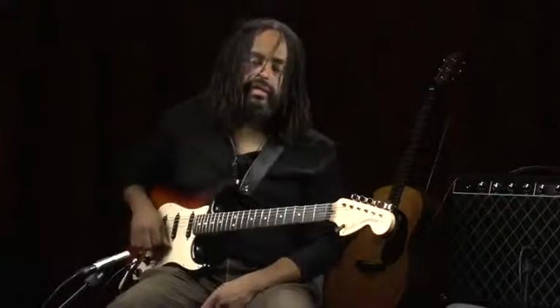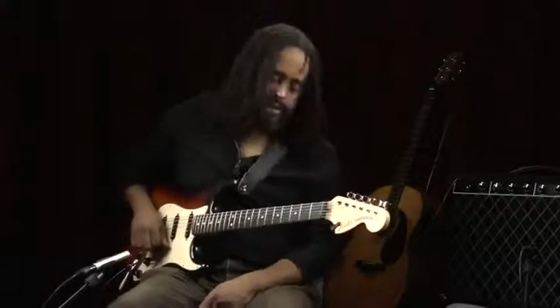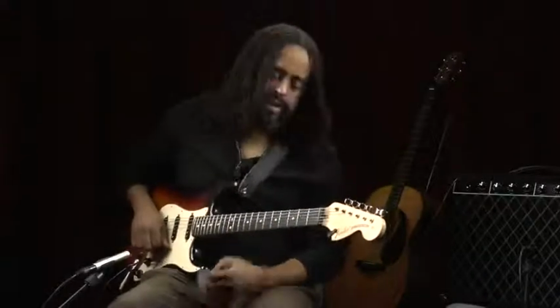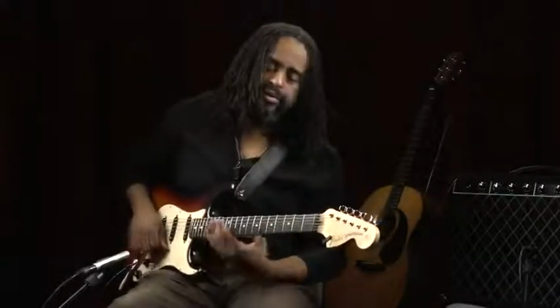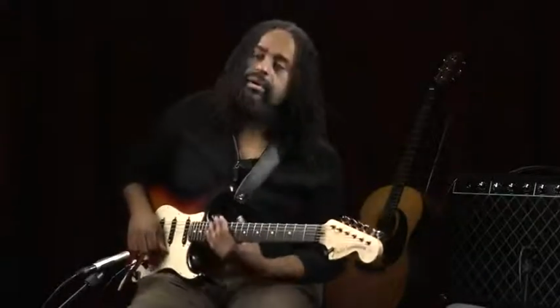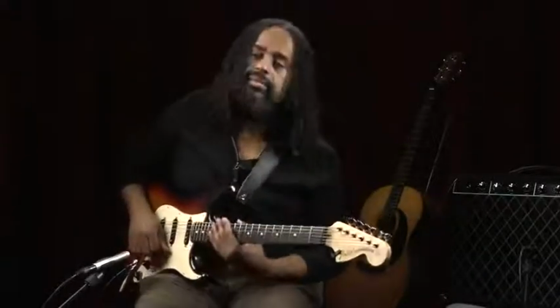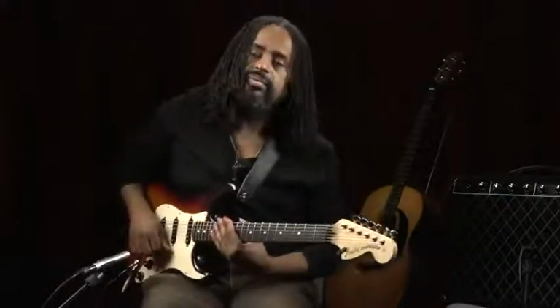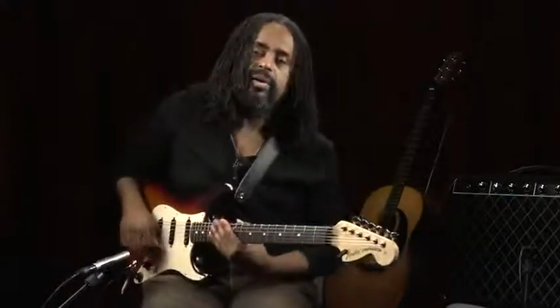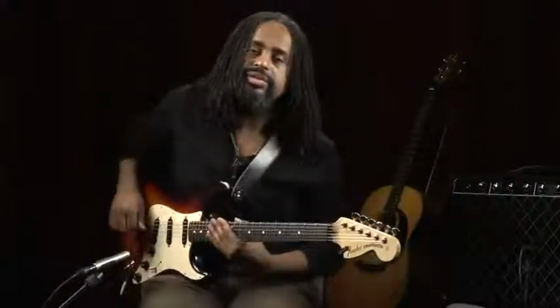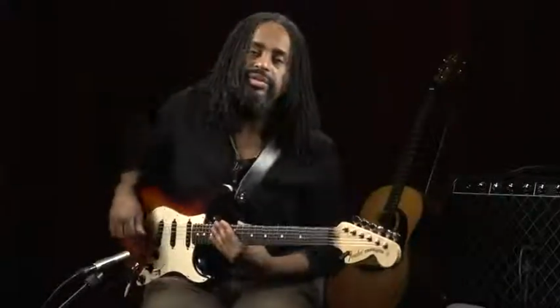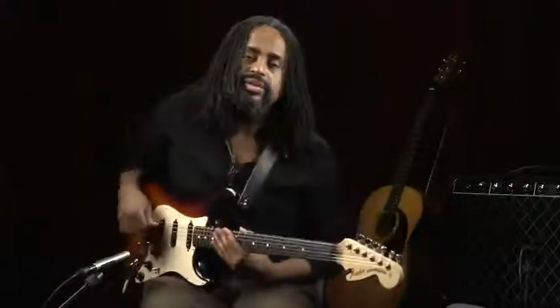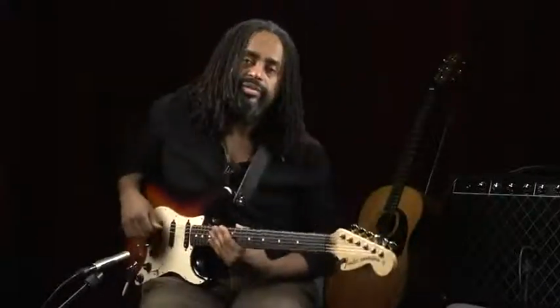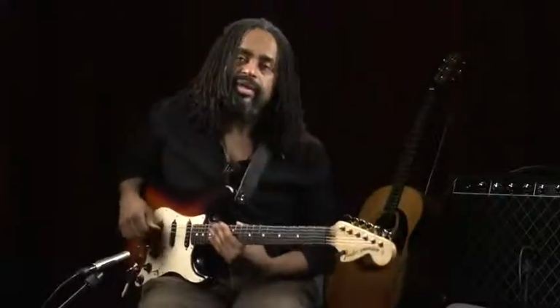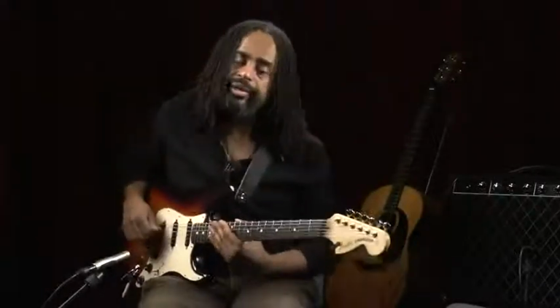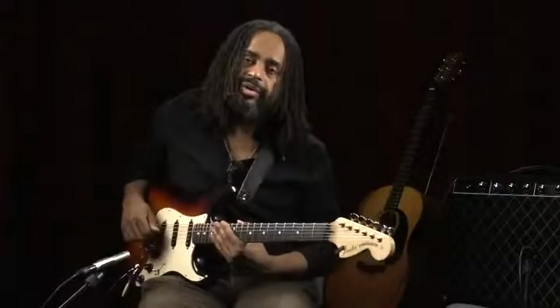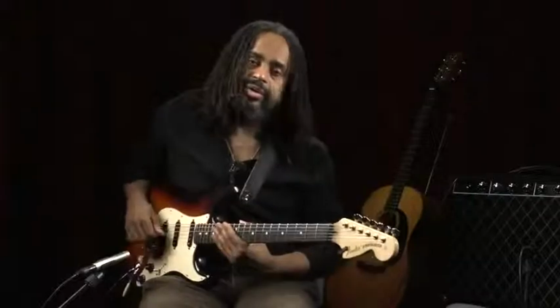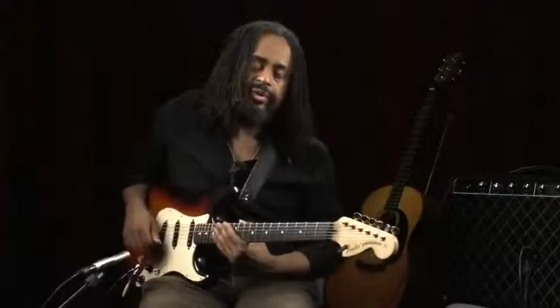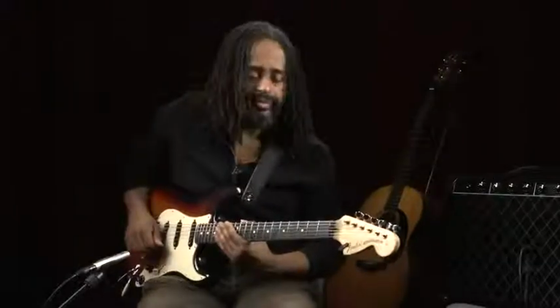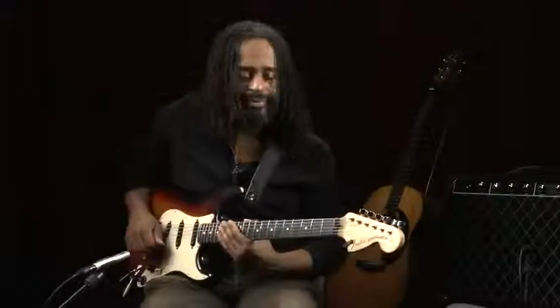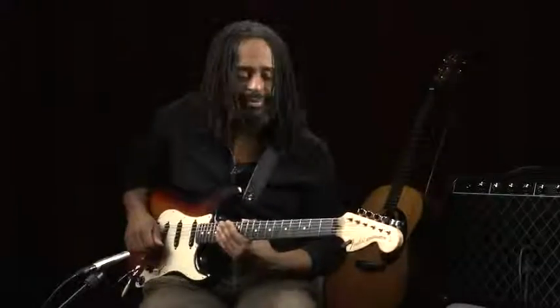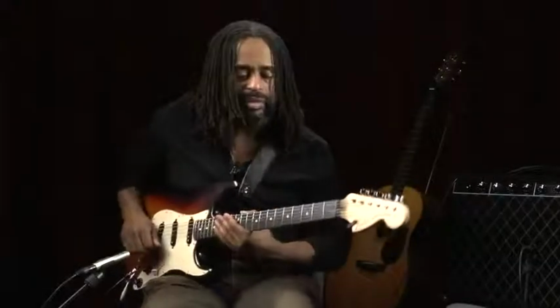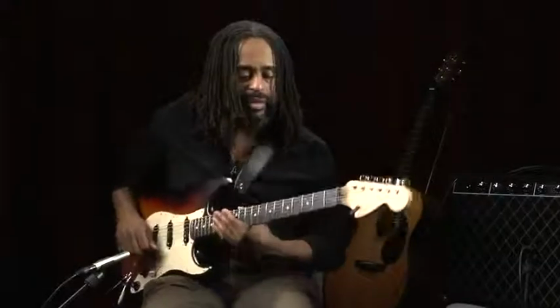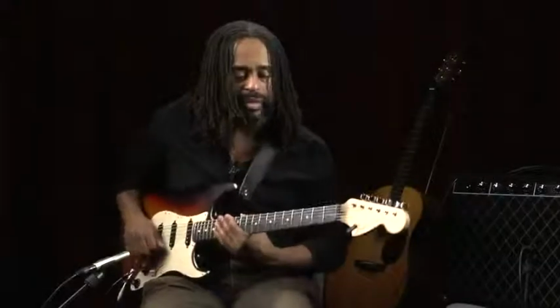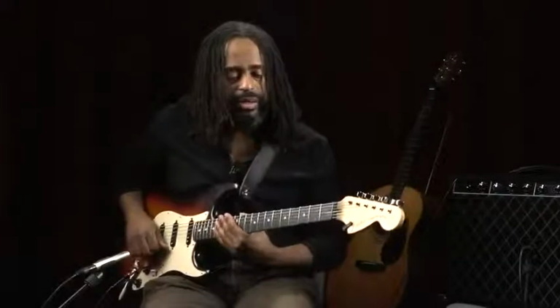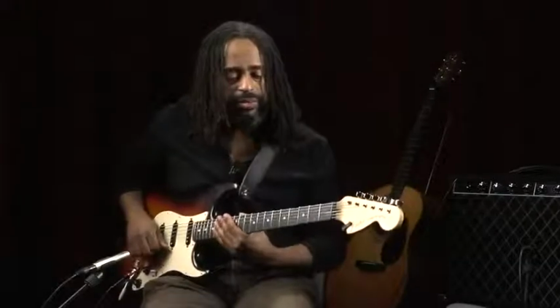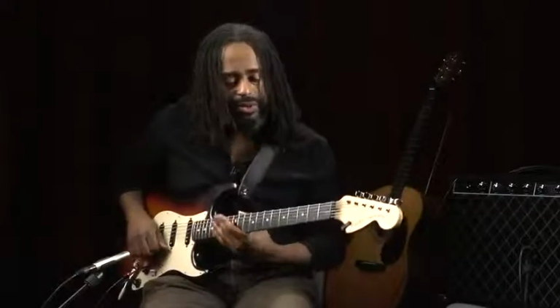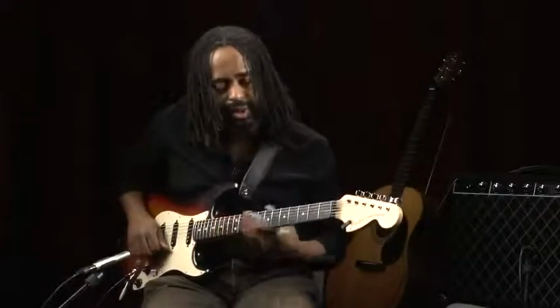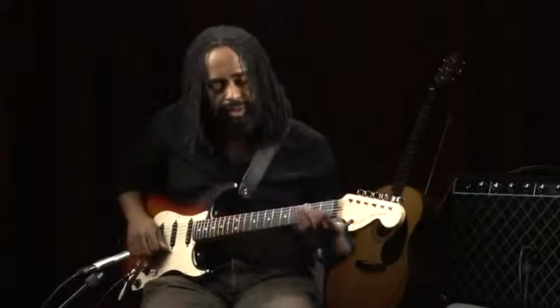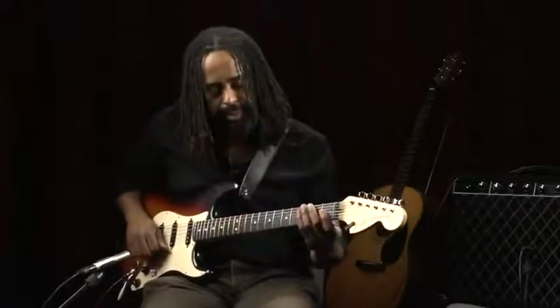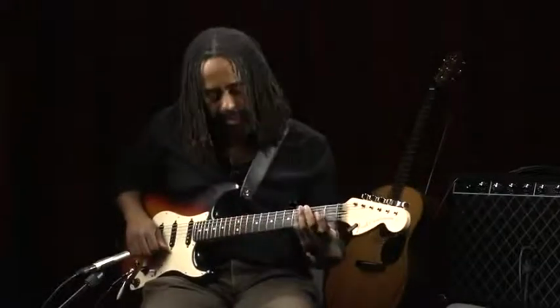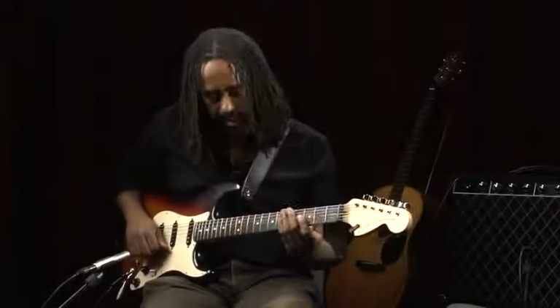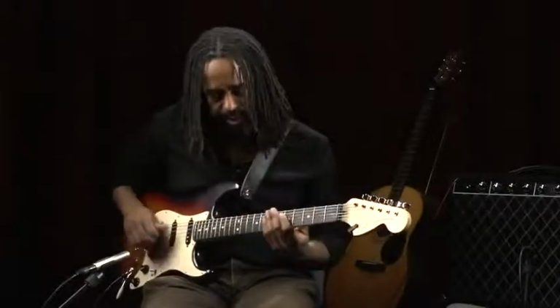Now let's talk about the parts of the electric guitar. We're going to start with the basics.